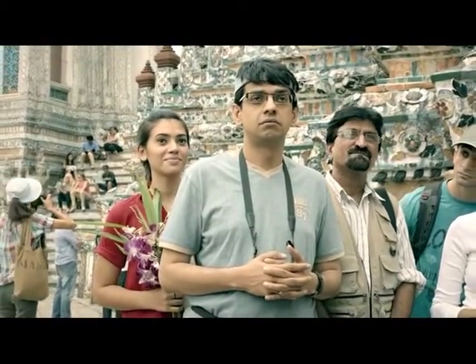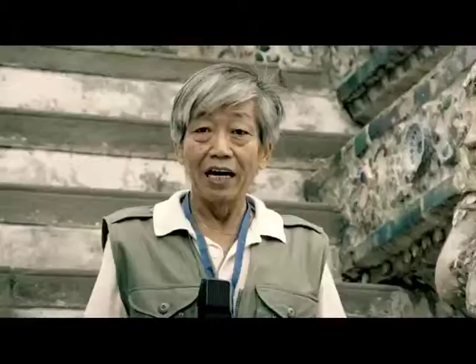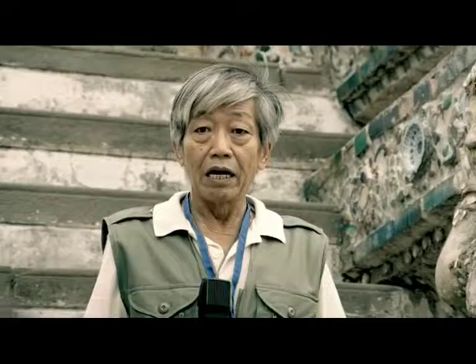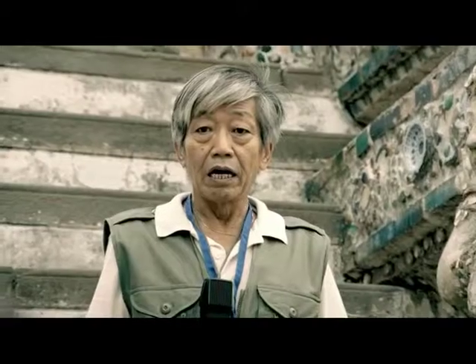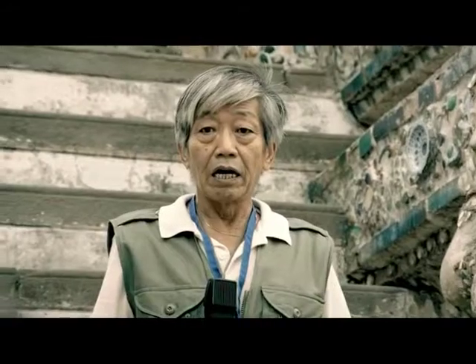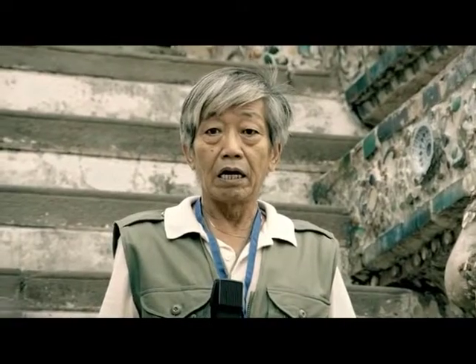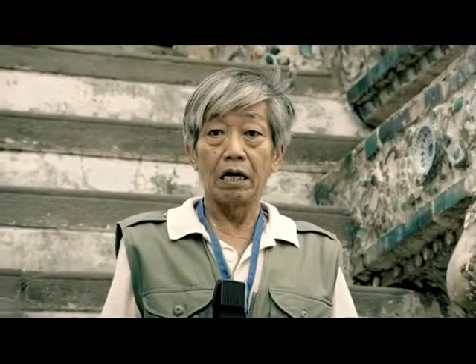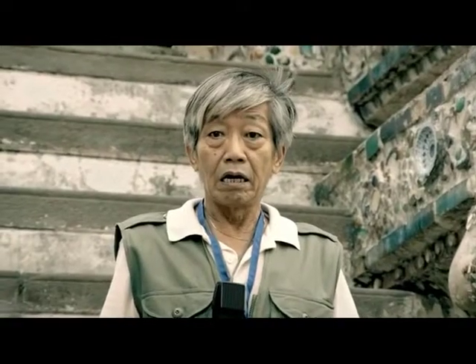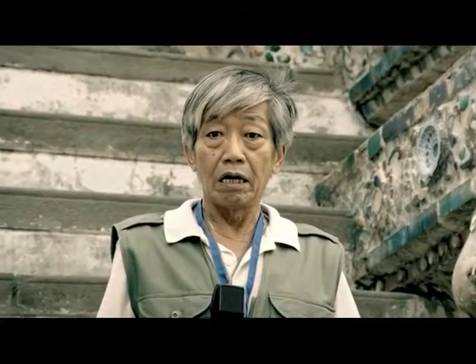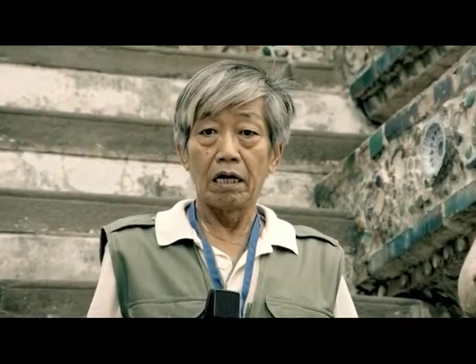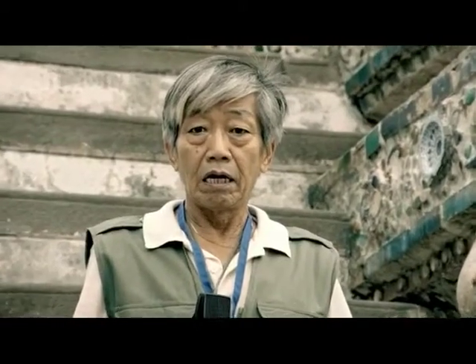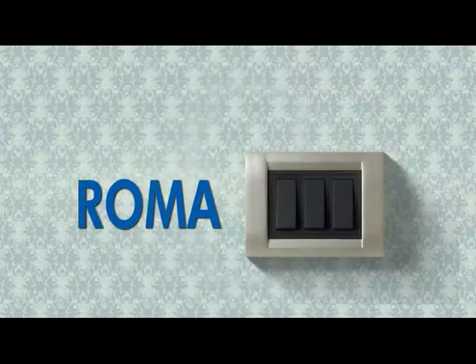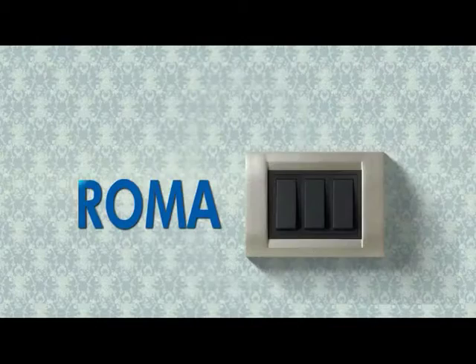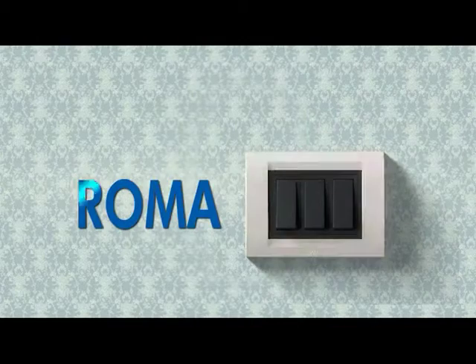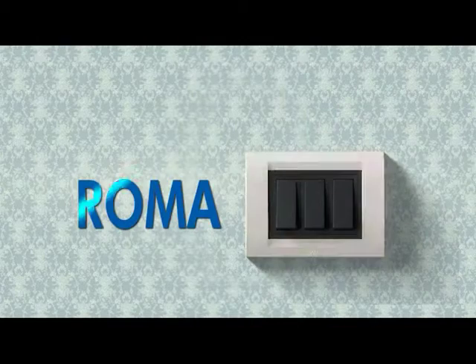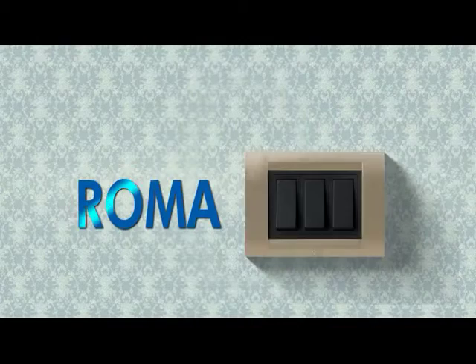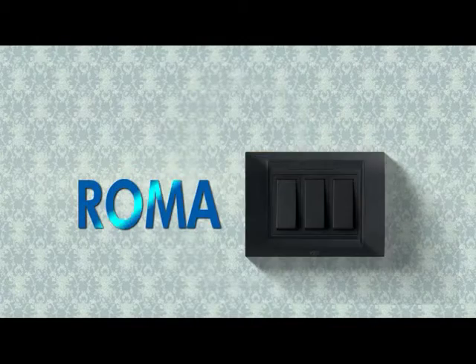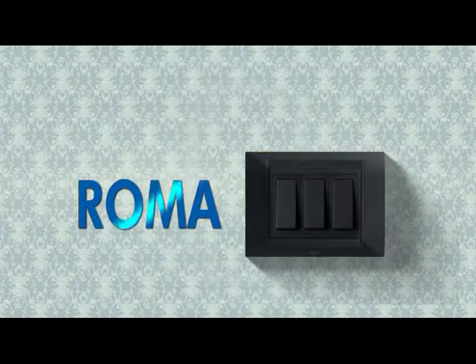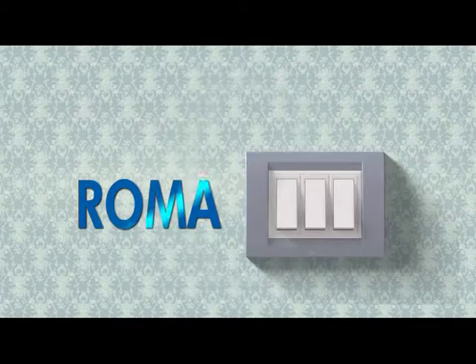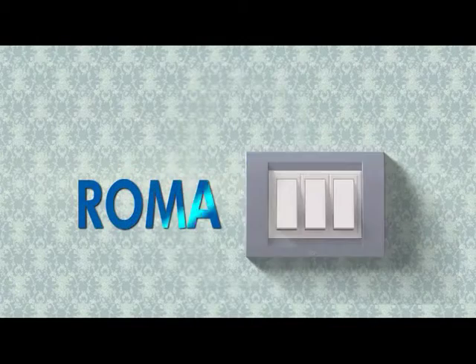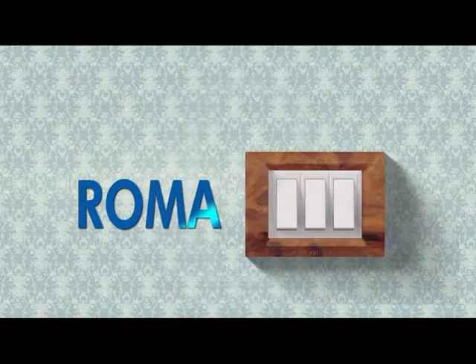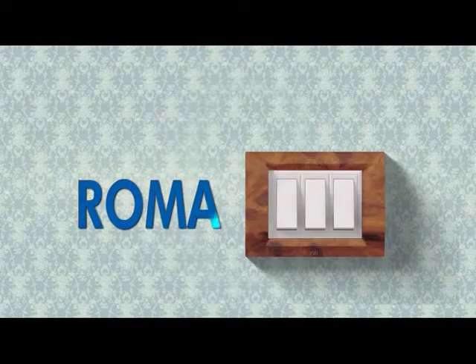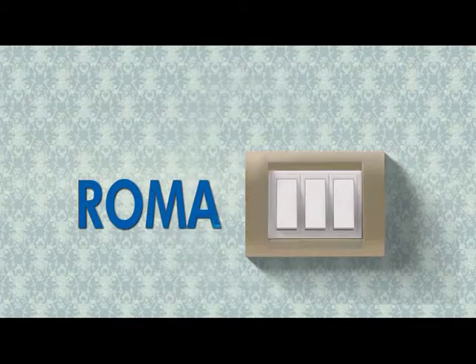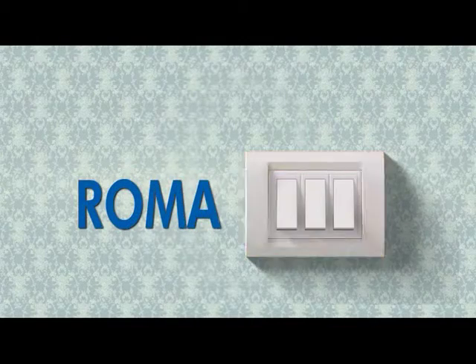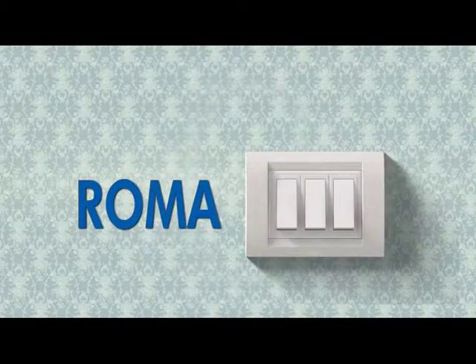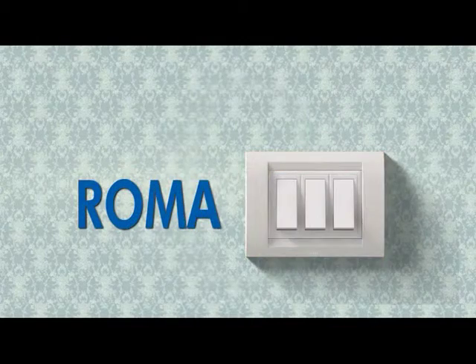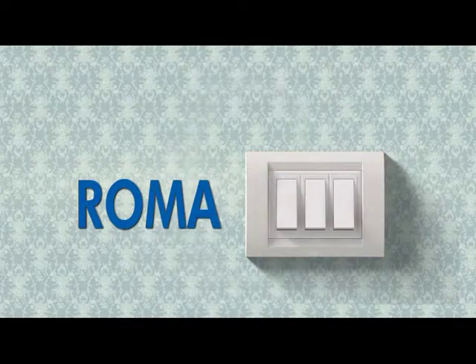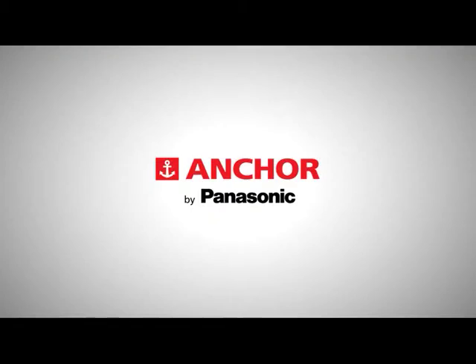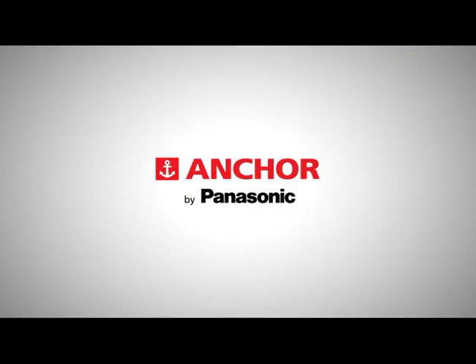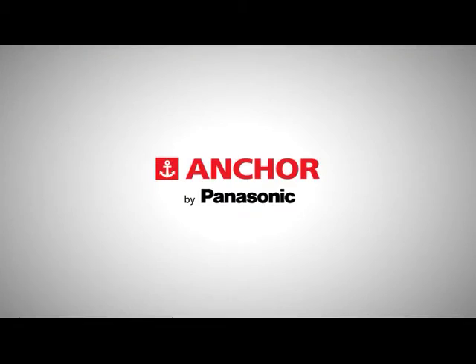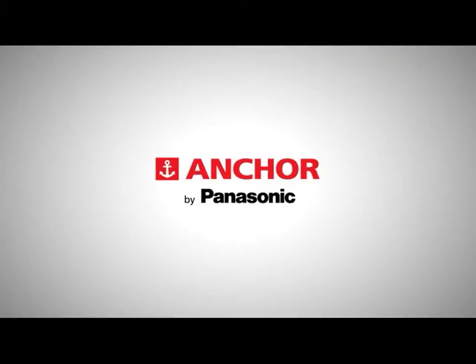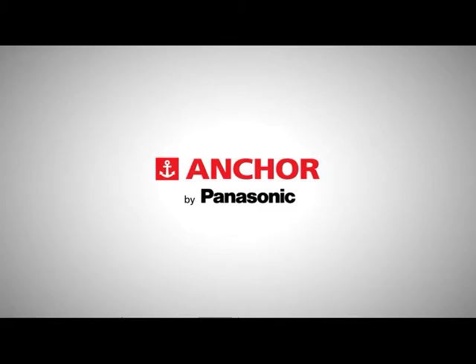Roma by Anchor Panasonic — India's largest selling modular switch.